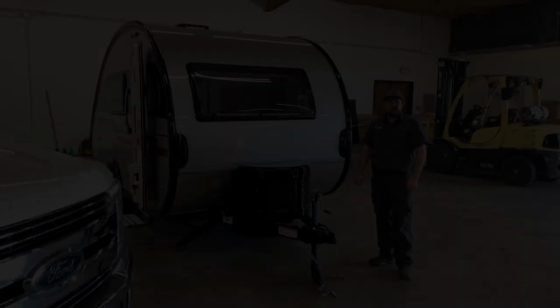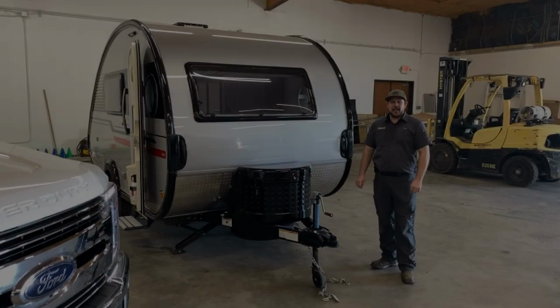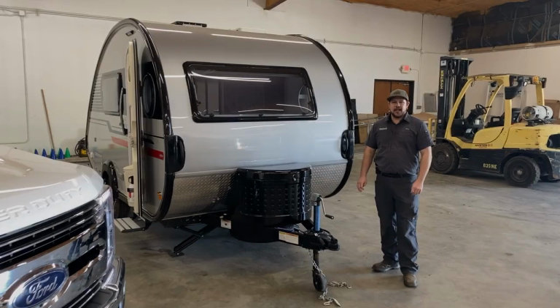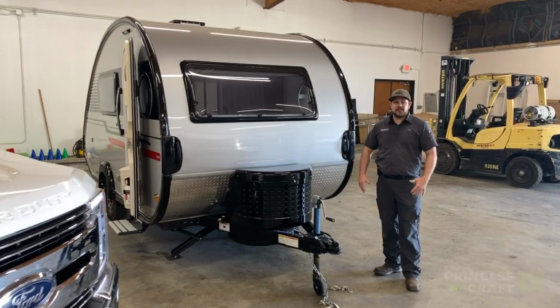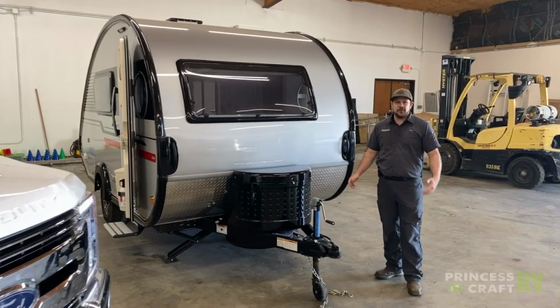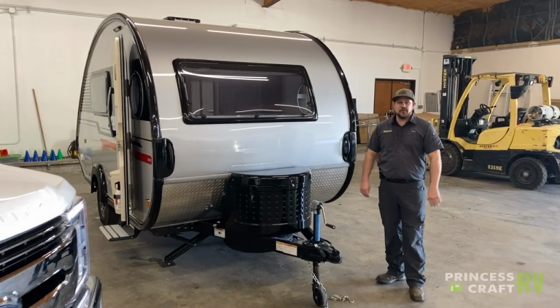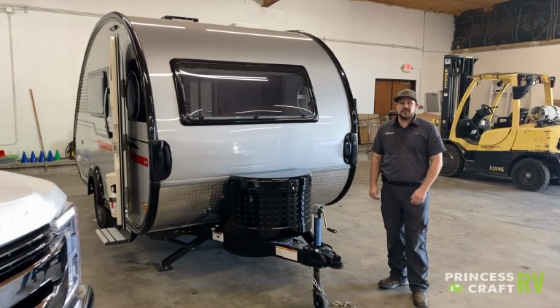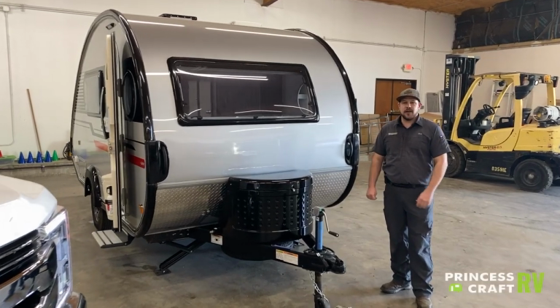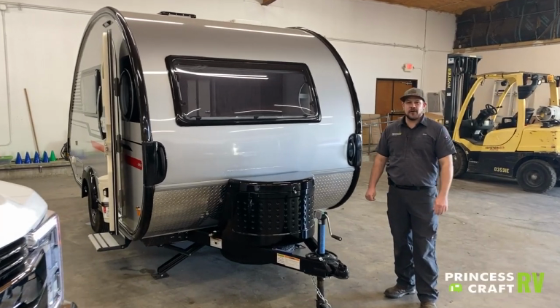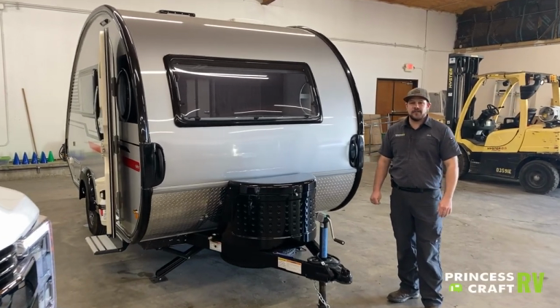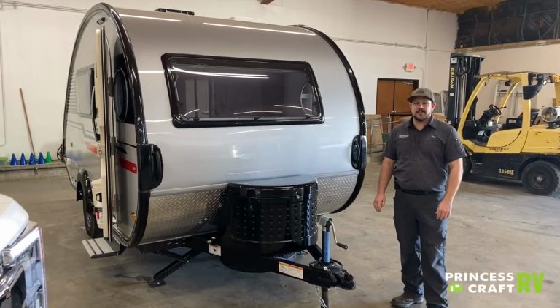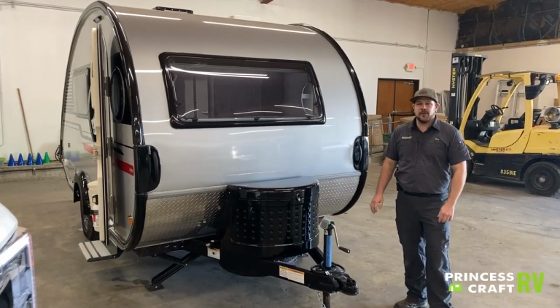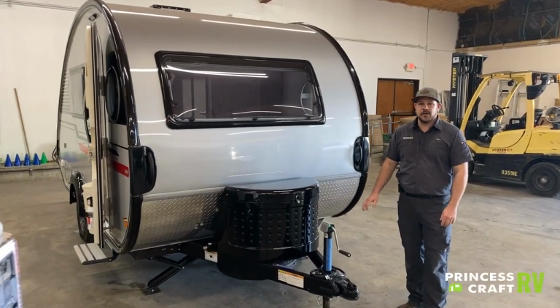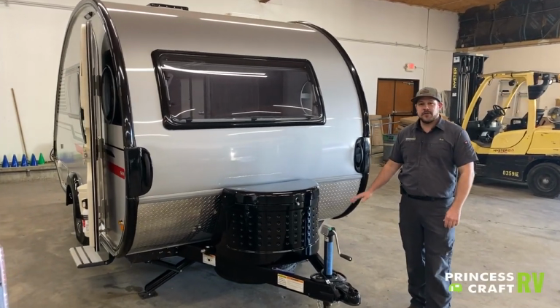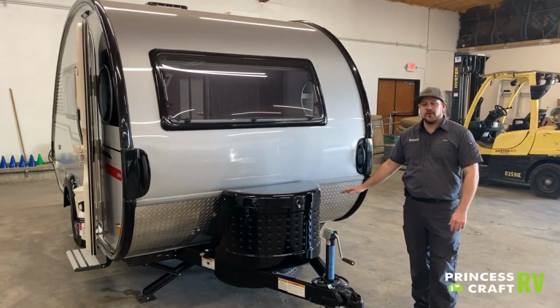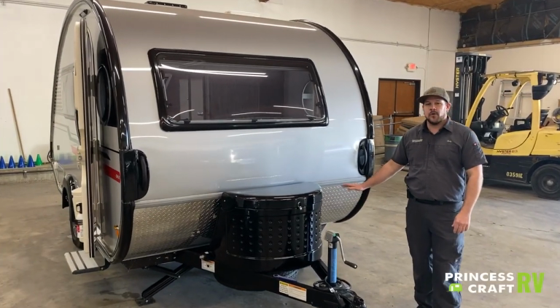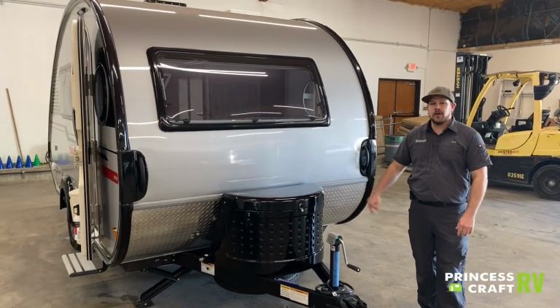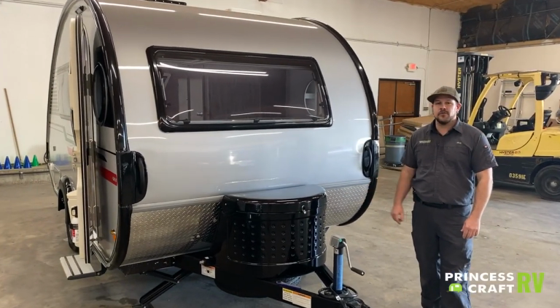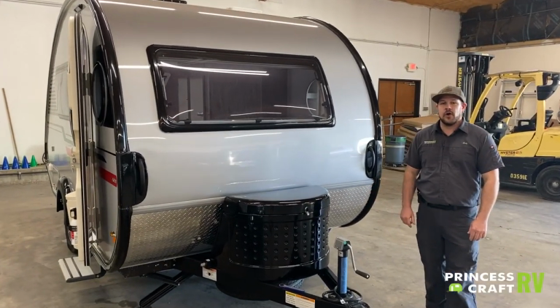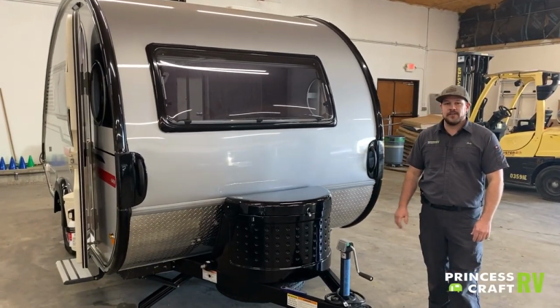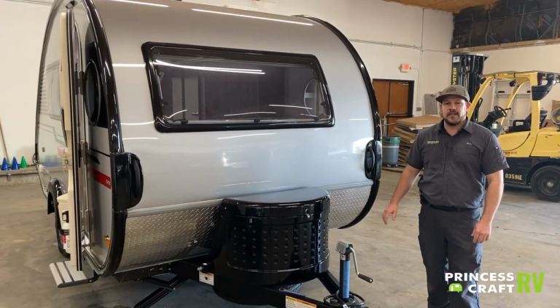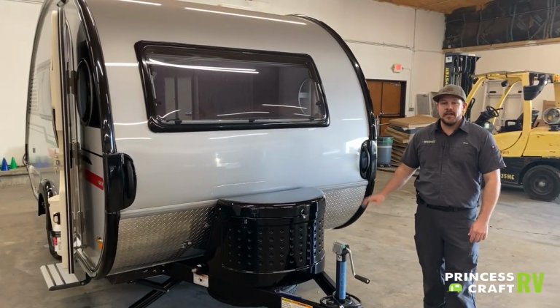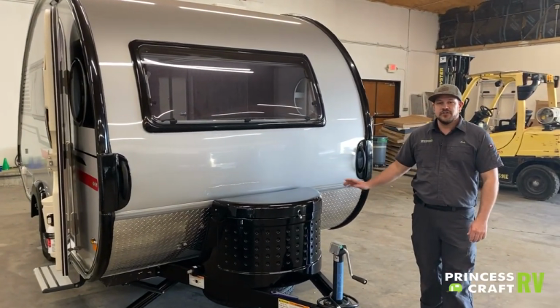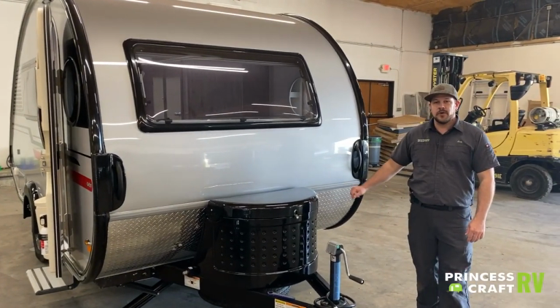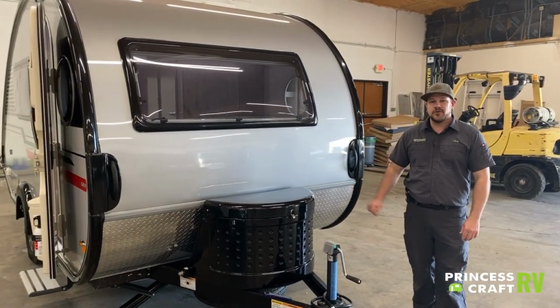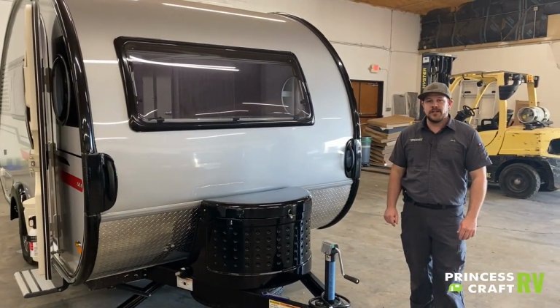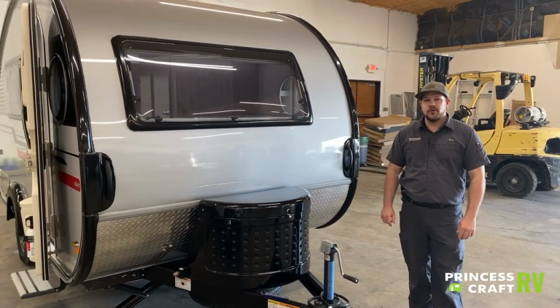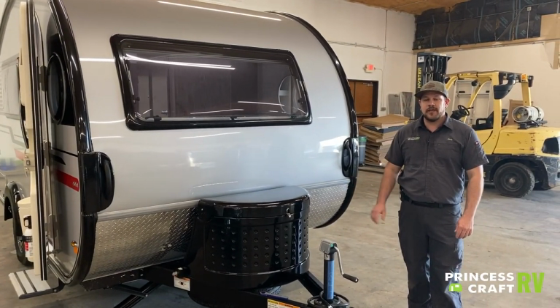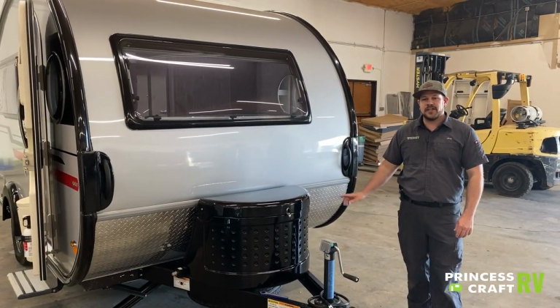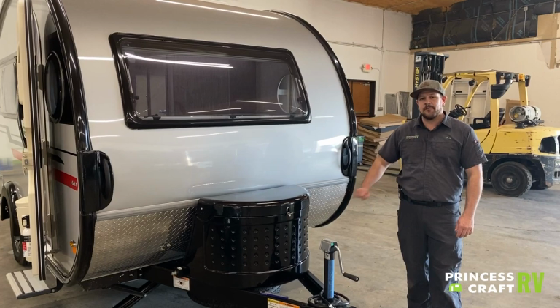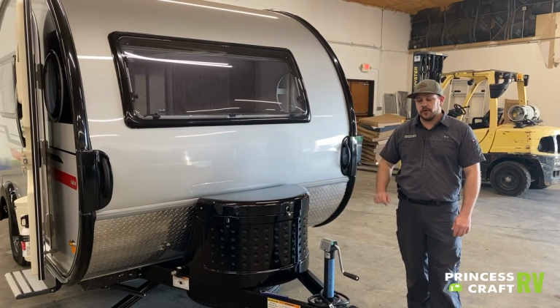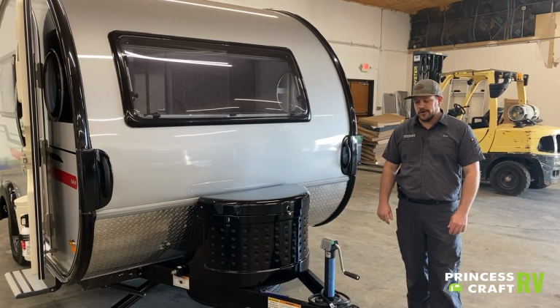Hey guys, Cody with Princess Craft RV, and today we're going to be doing a walkthrough on the 2020 NuCamp Tab 400.